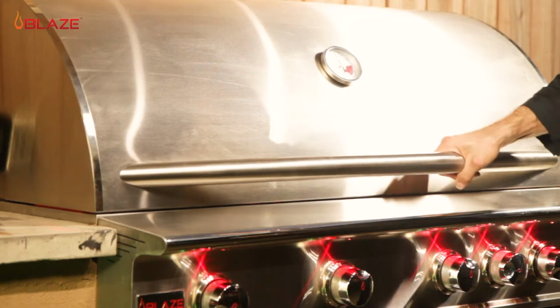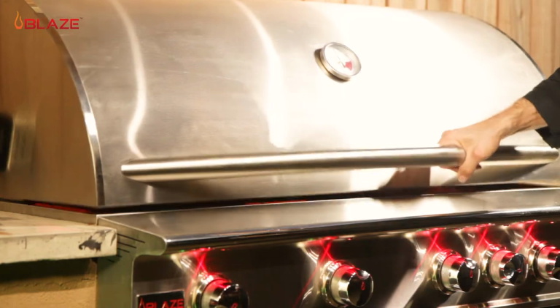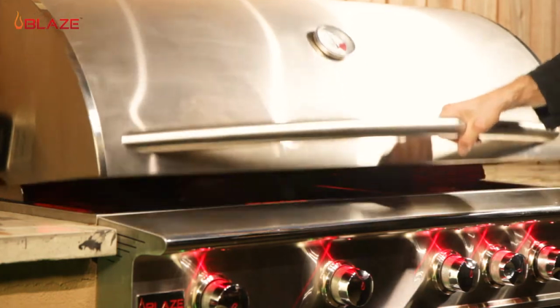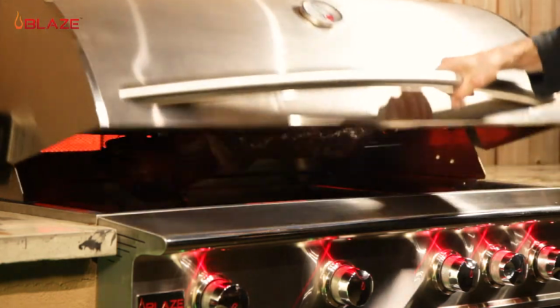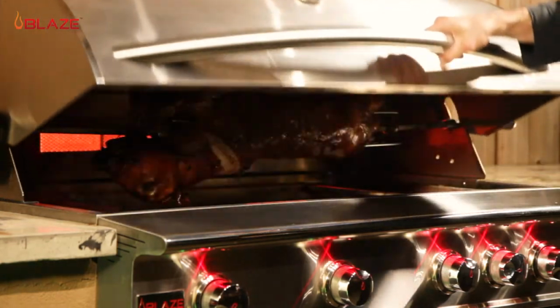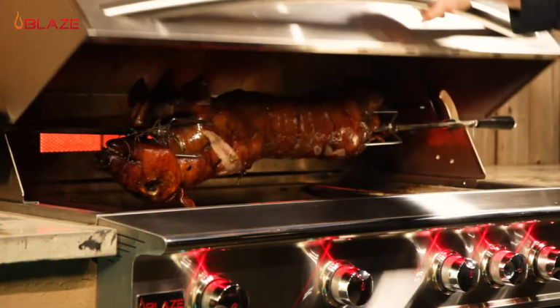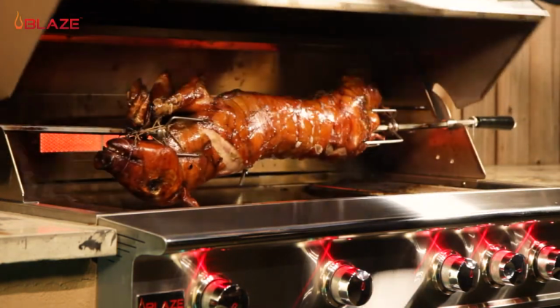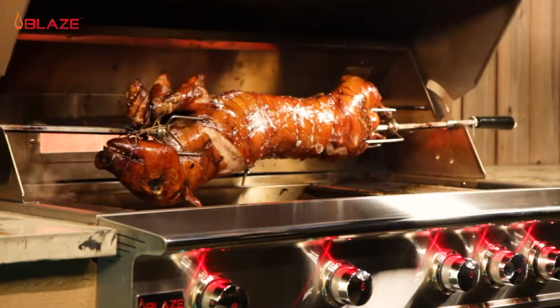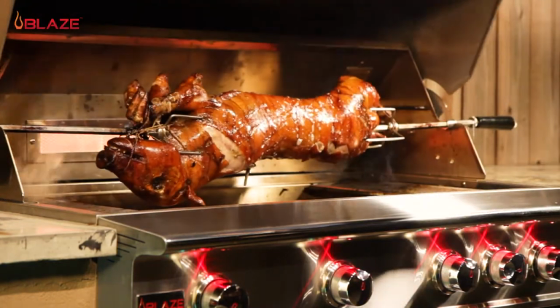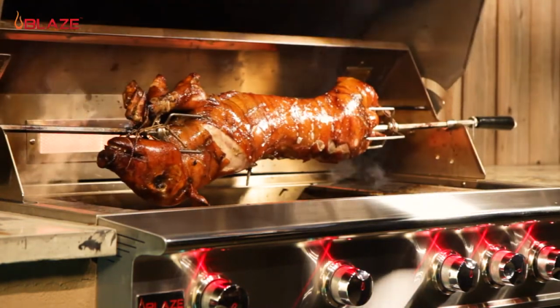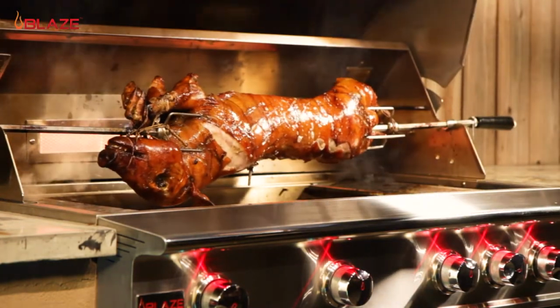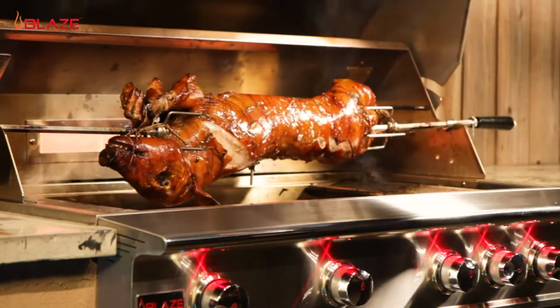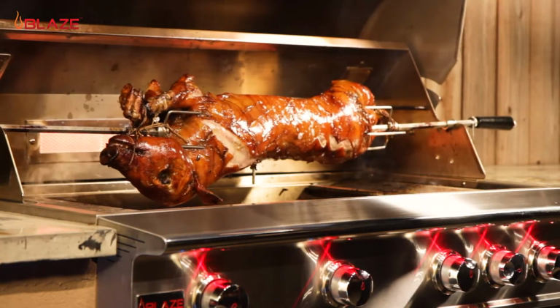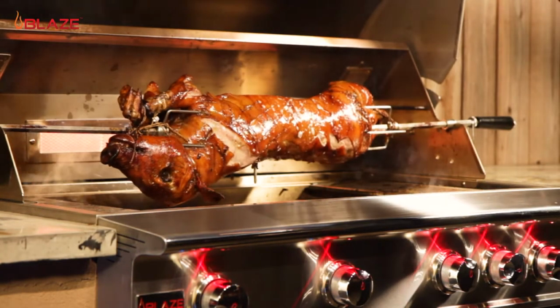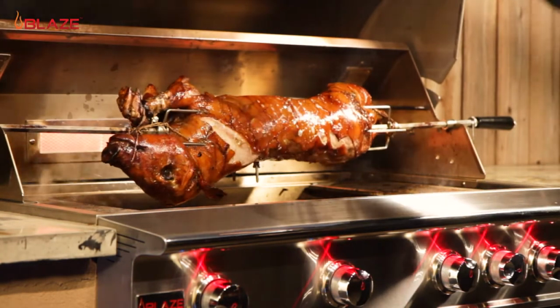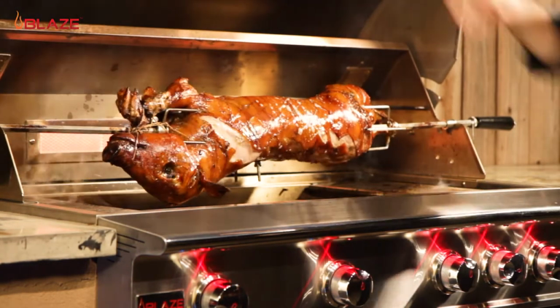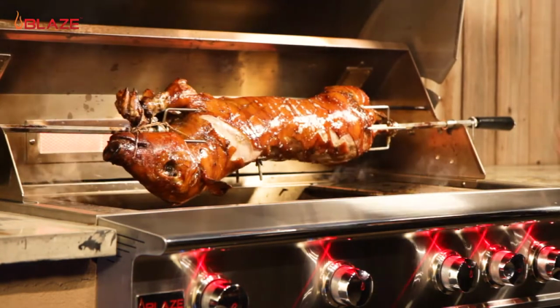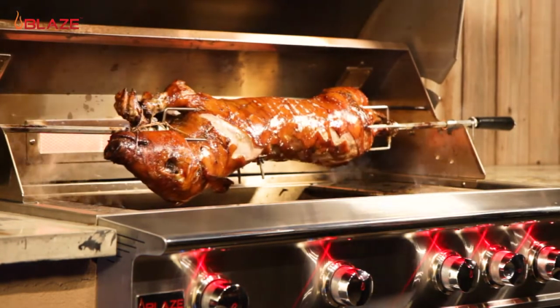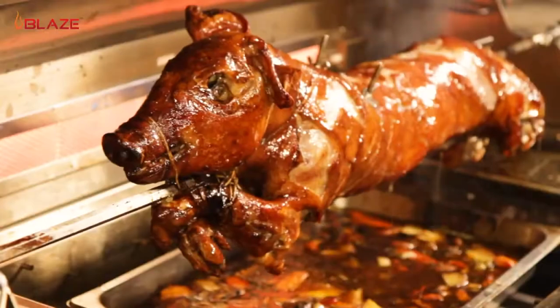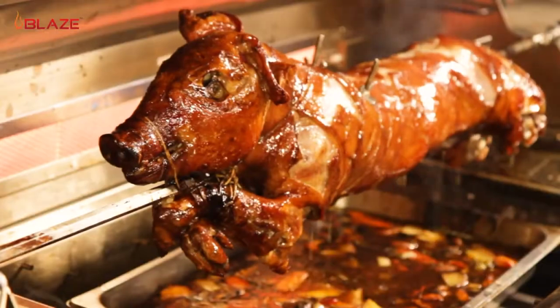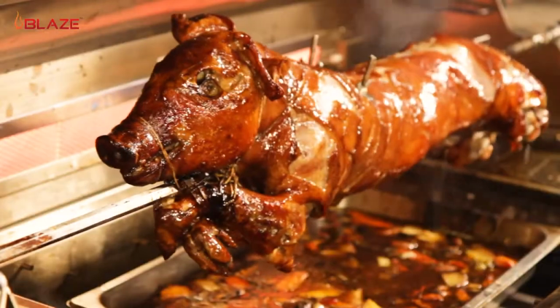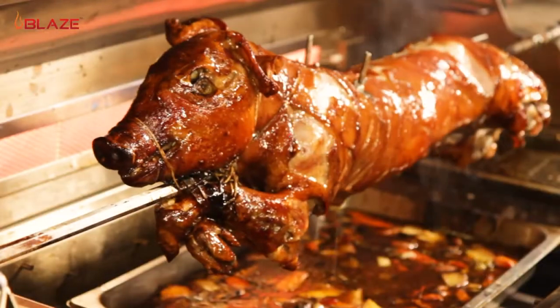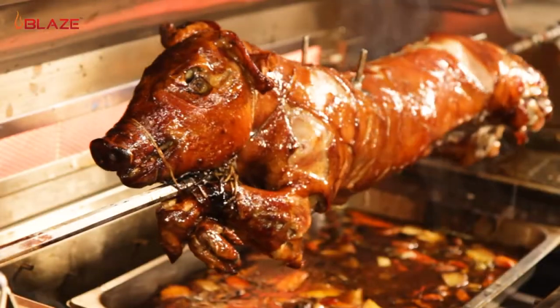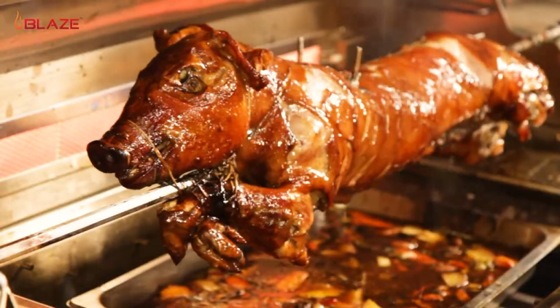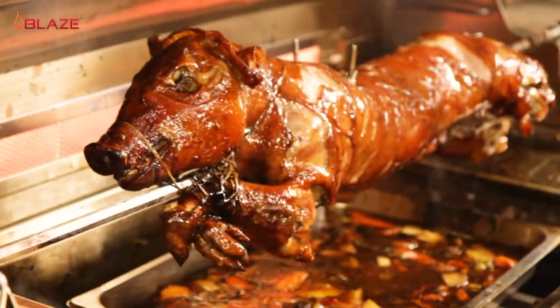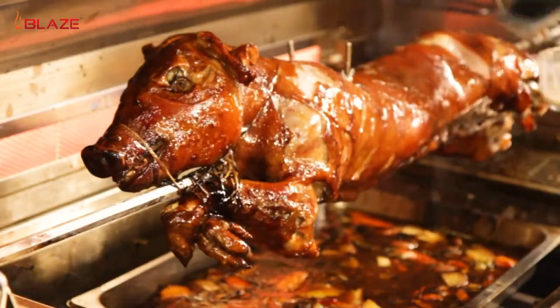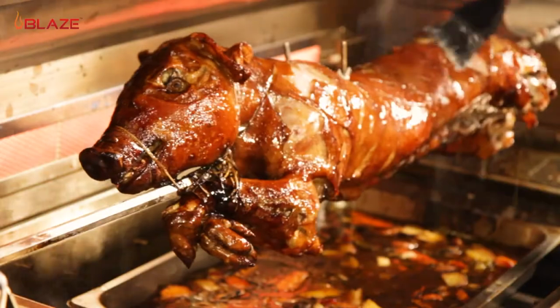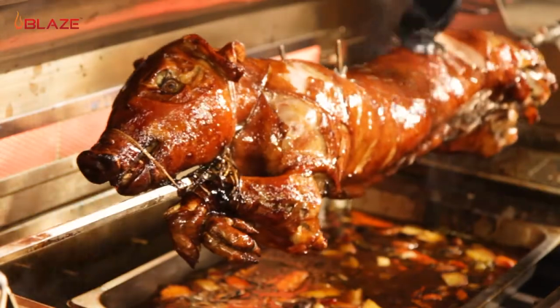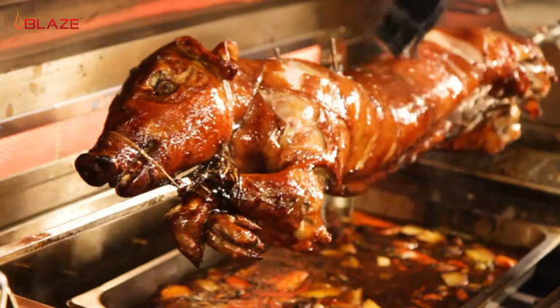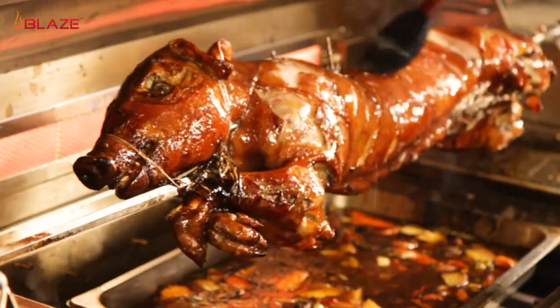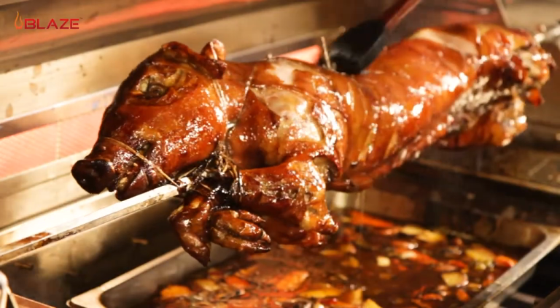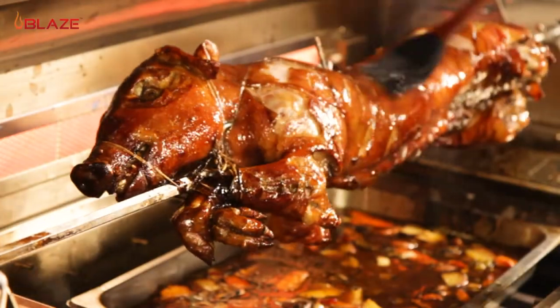In this video, we'll be roasting a whole pig on the rotisserie of the Blaze Professional Grill. Let's get to it!